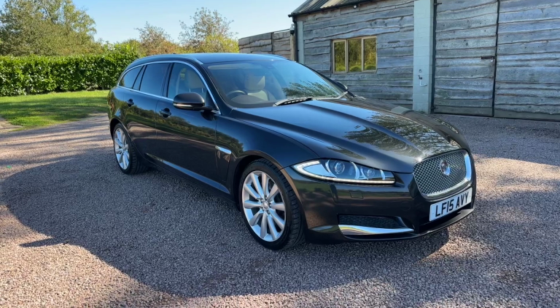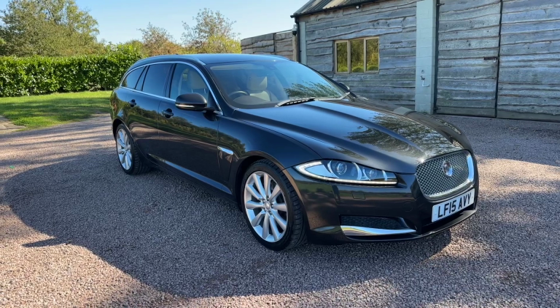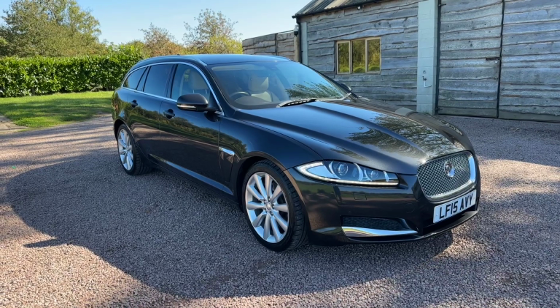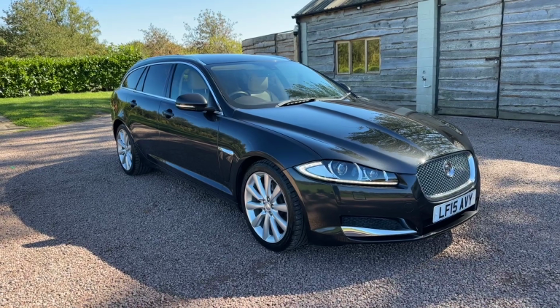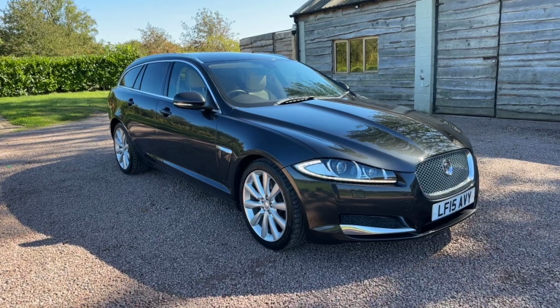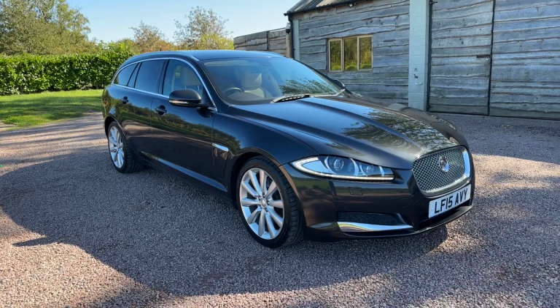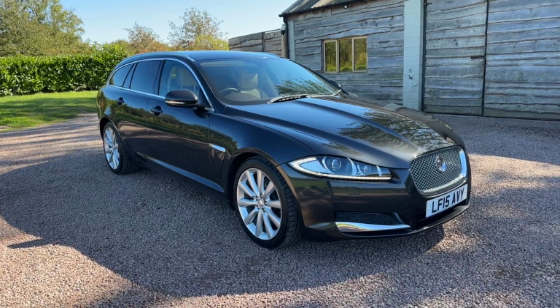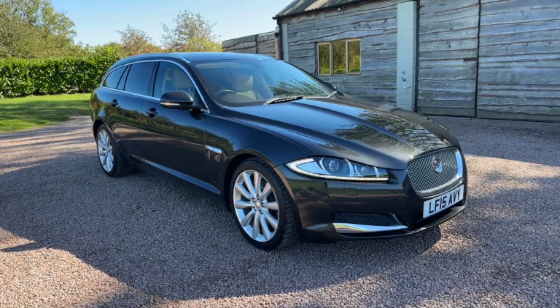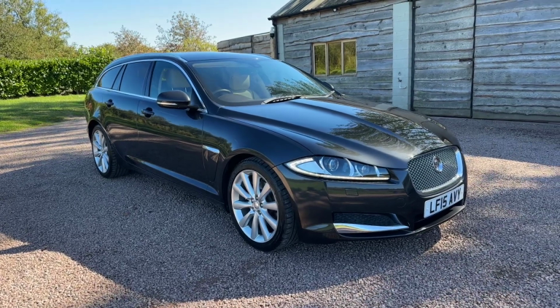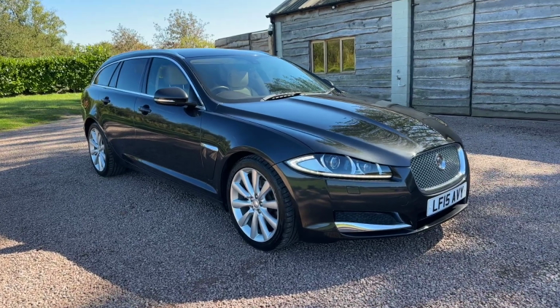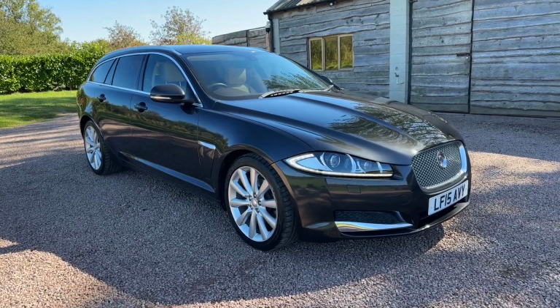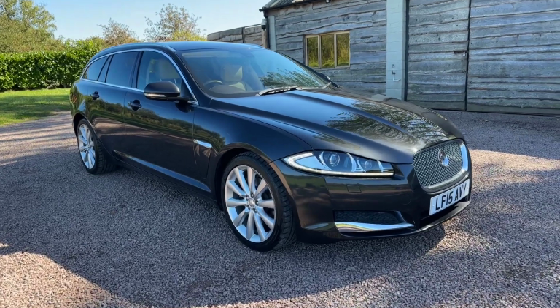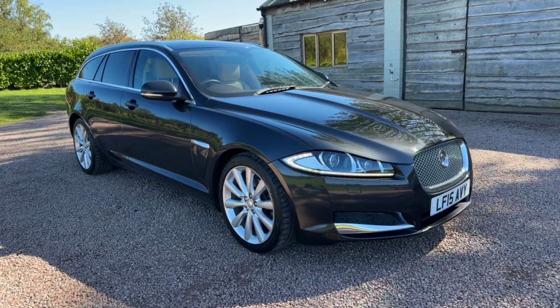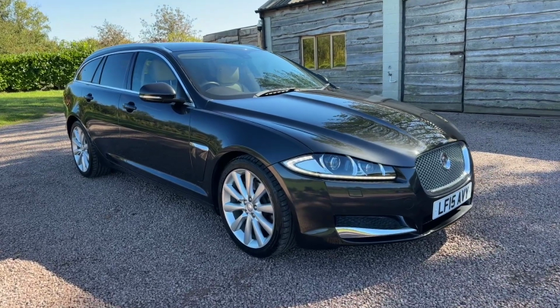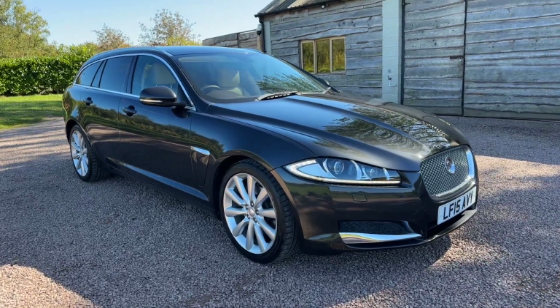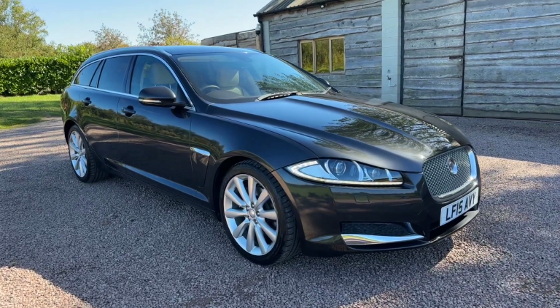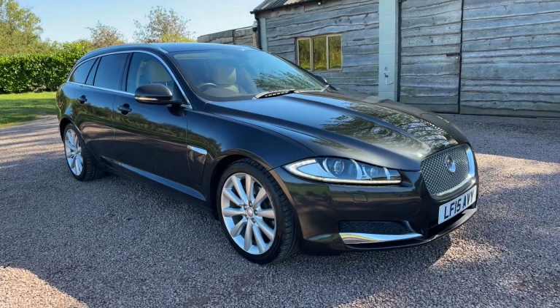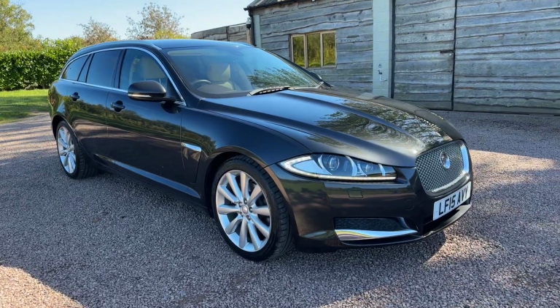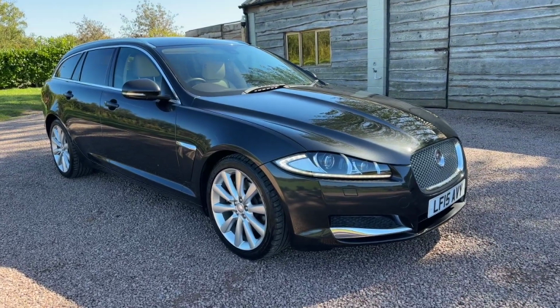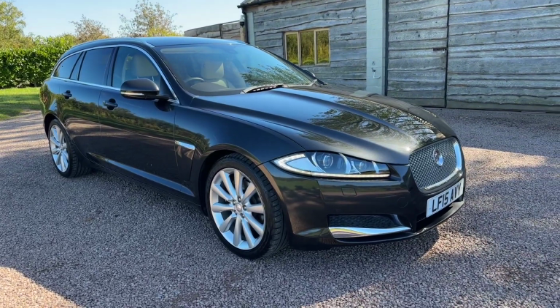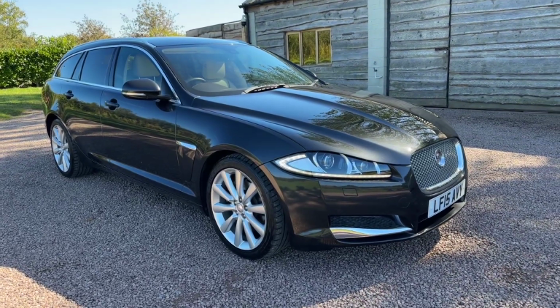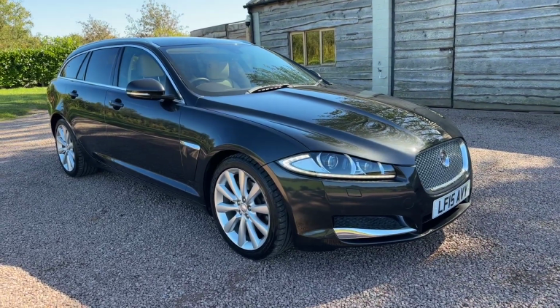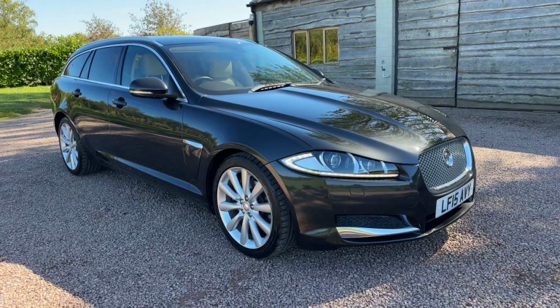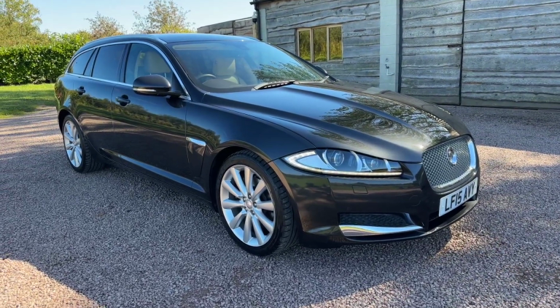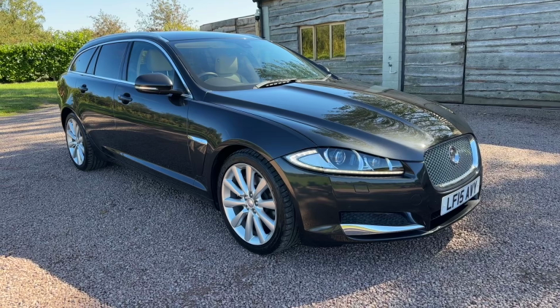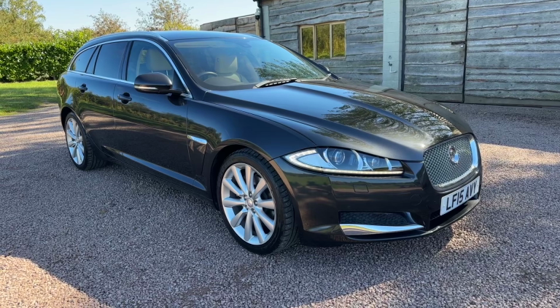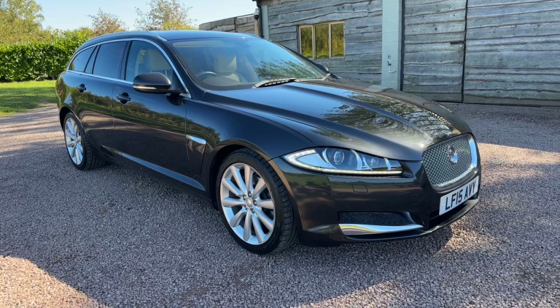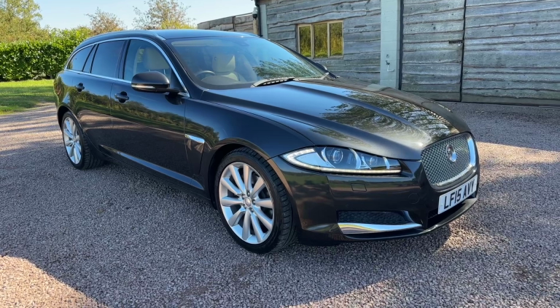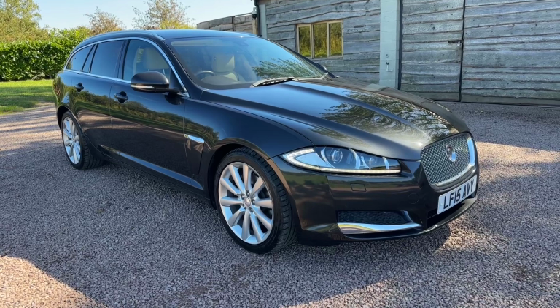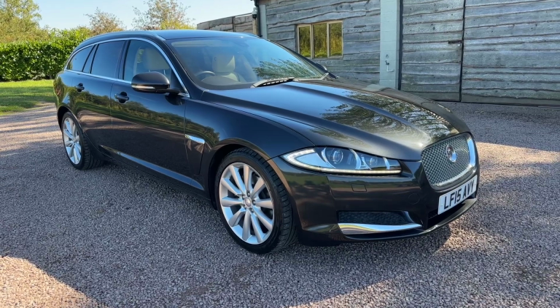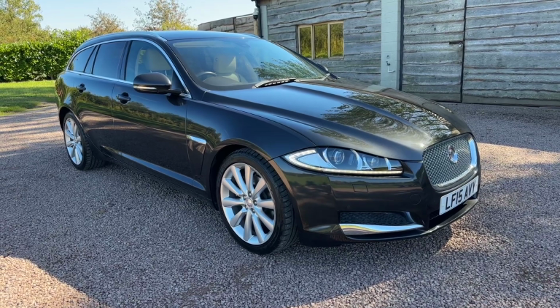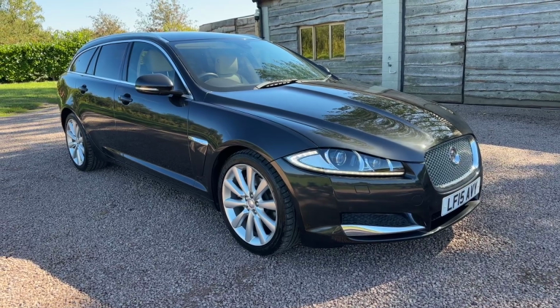Good afternoon, welcome to another video from Barclay Motor Company of Hopwood, South Birmingham.